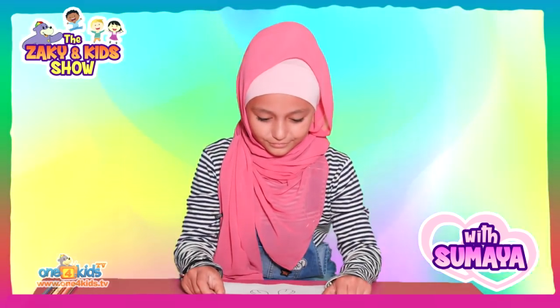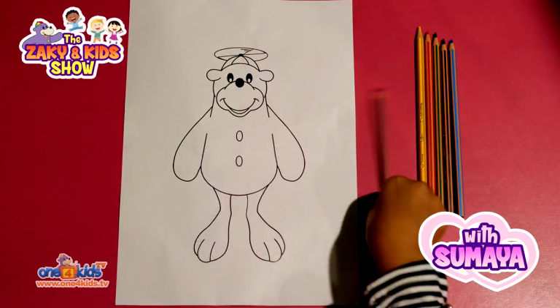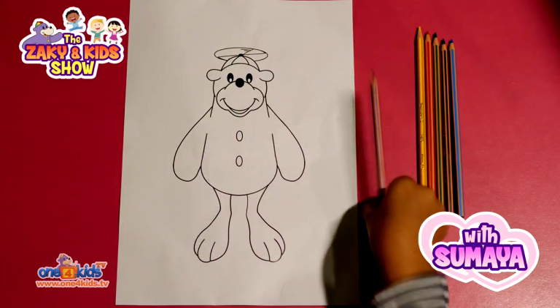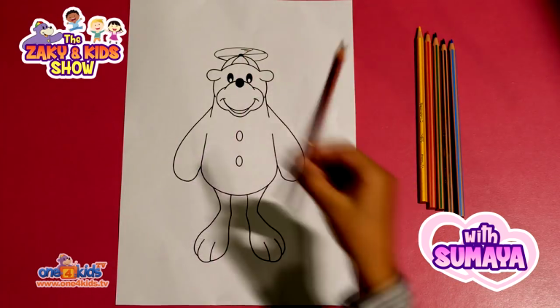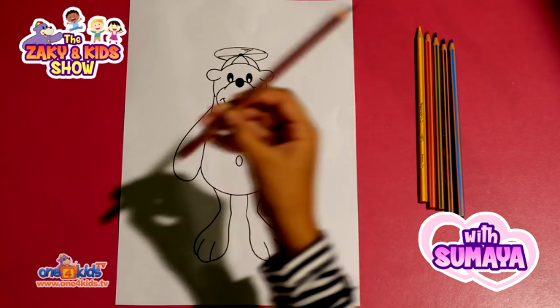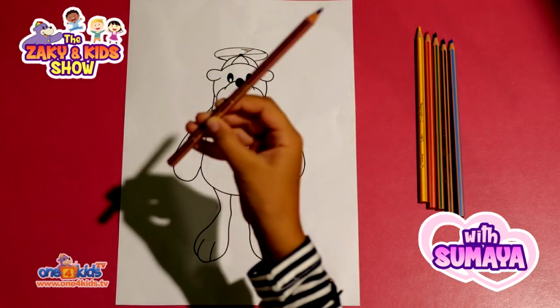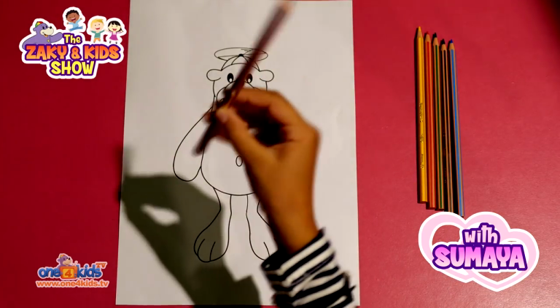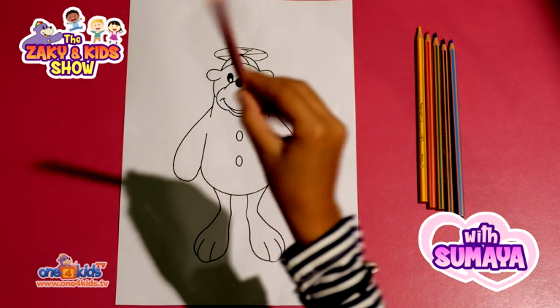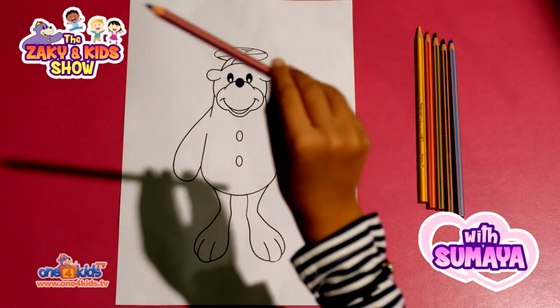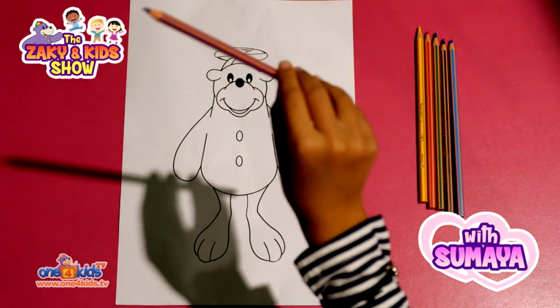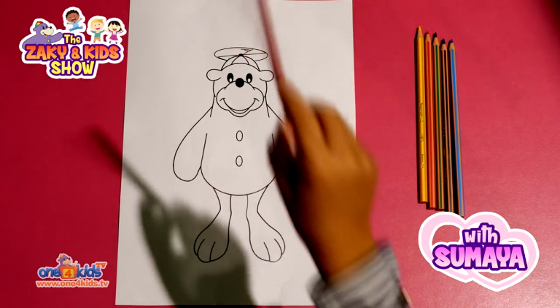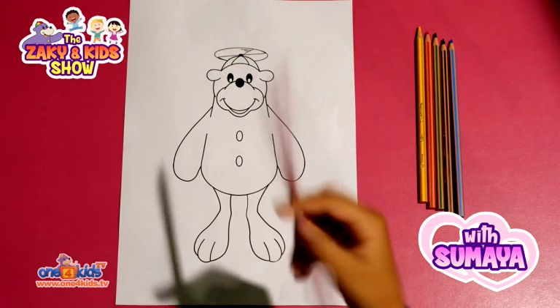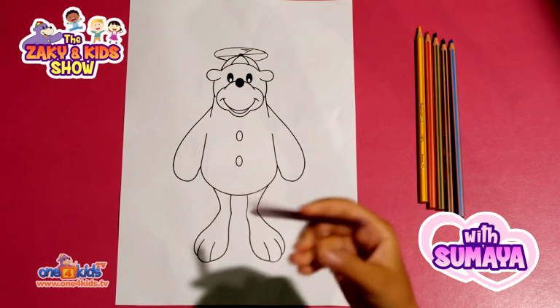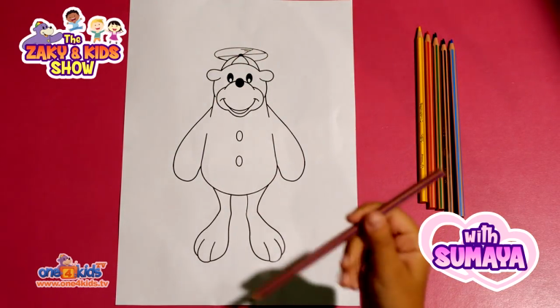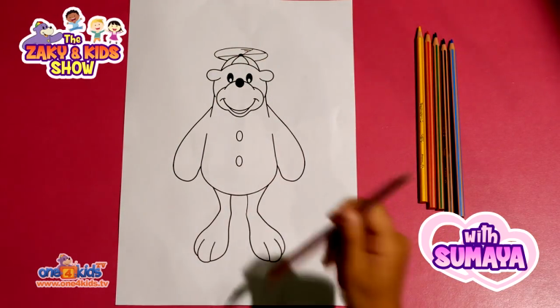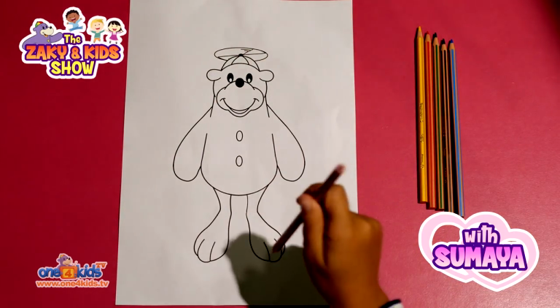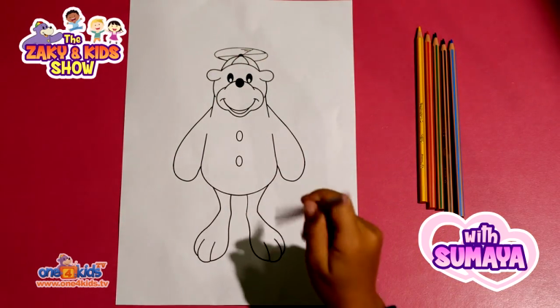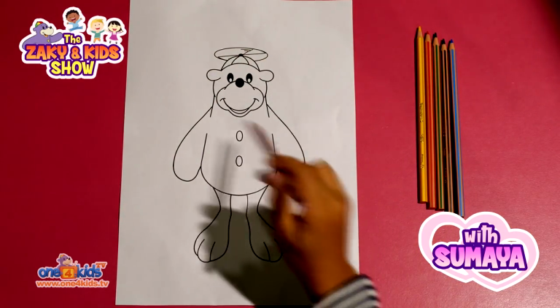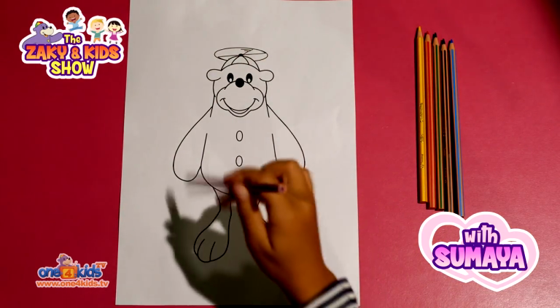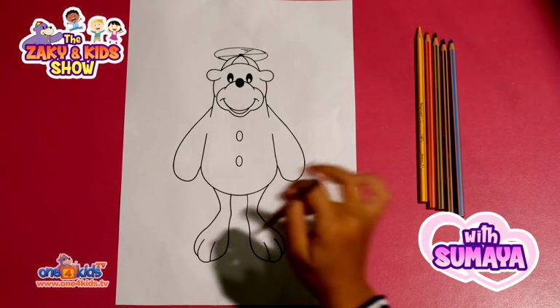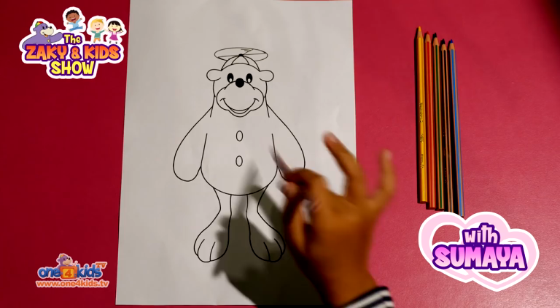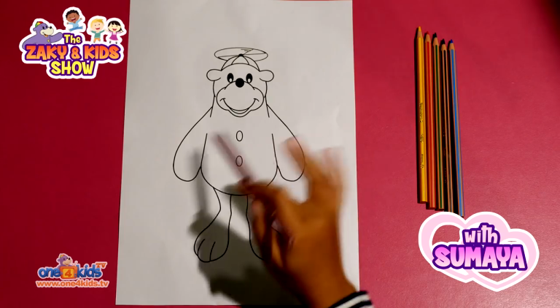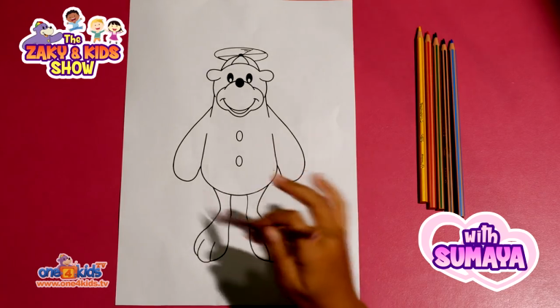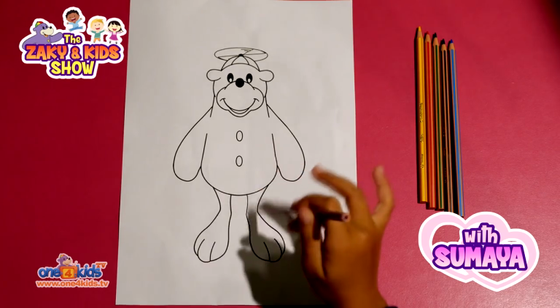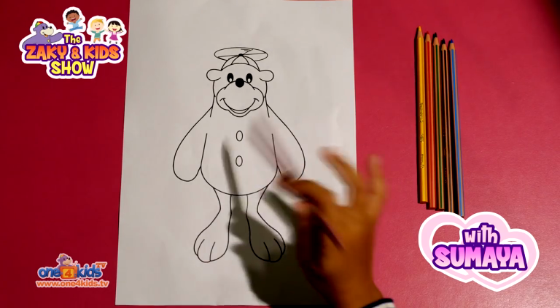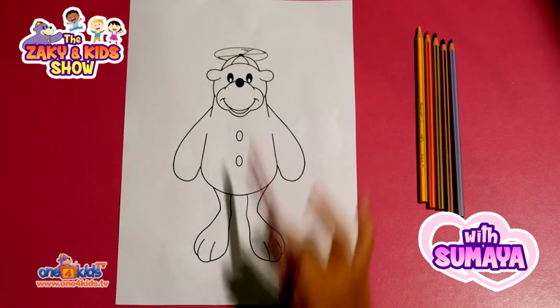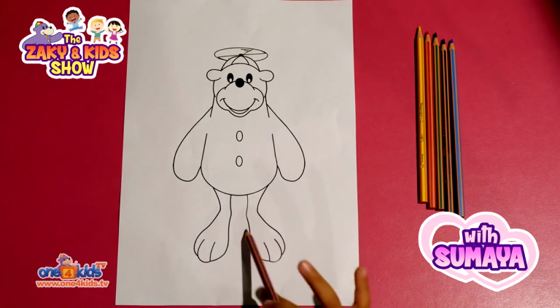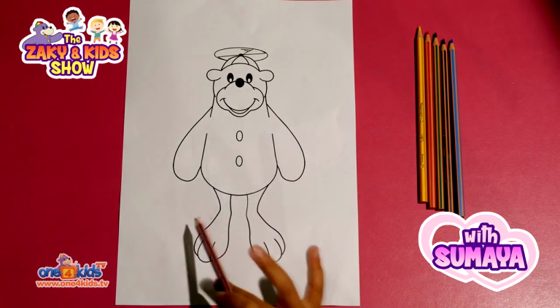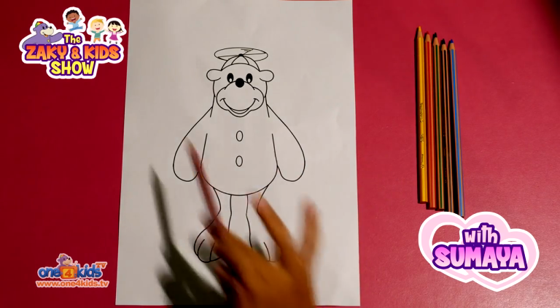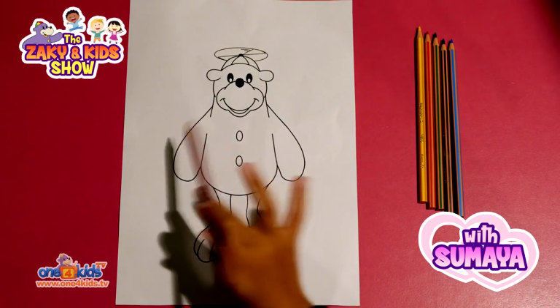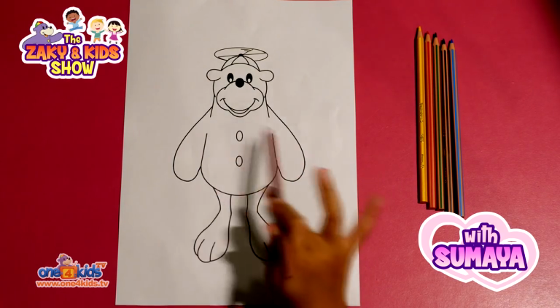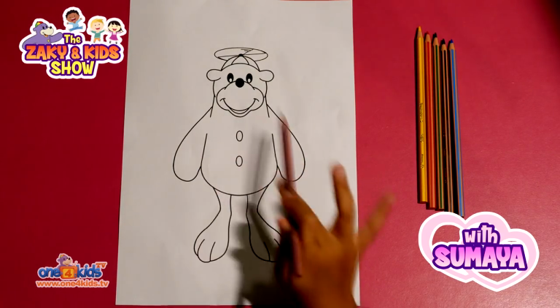We will first need the colour purple to colour in Zaki's body, legs, arms and head.